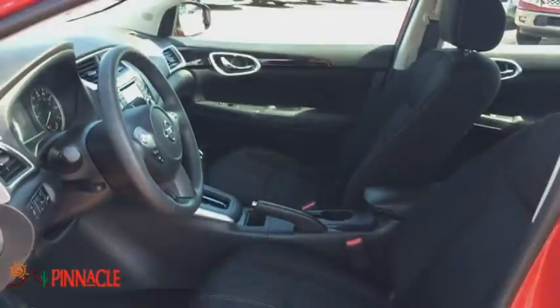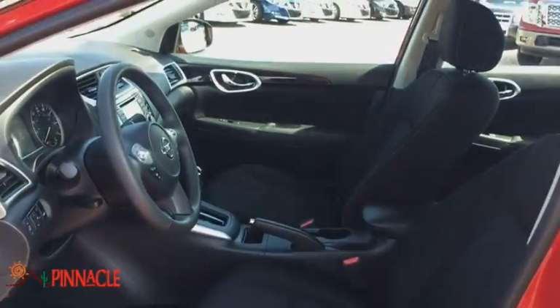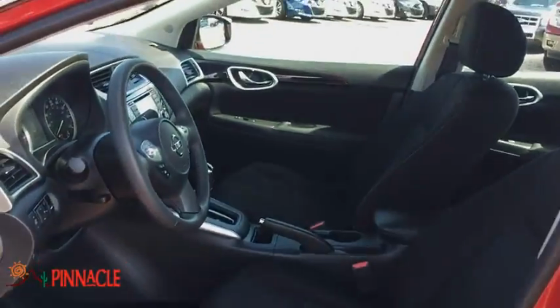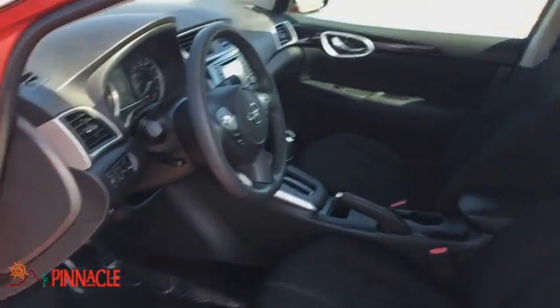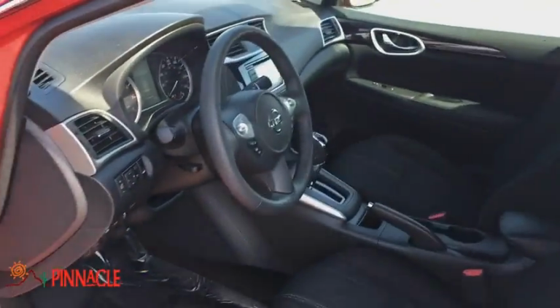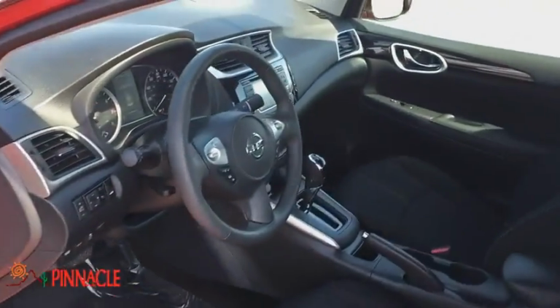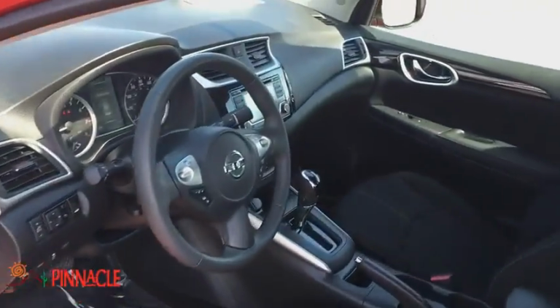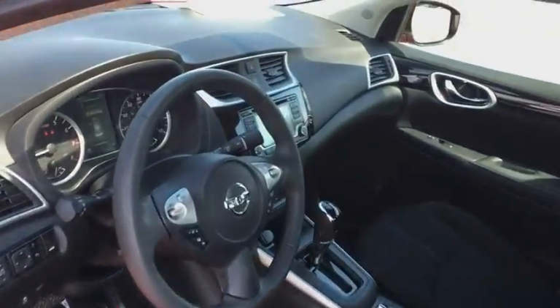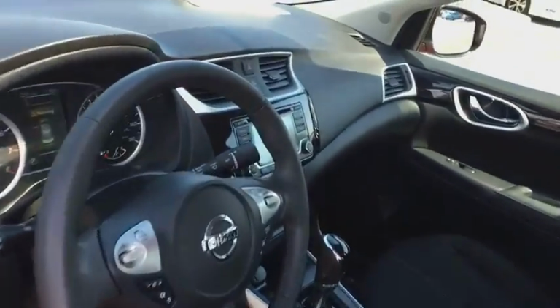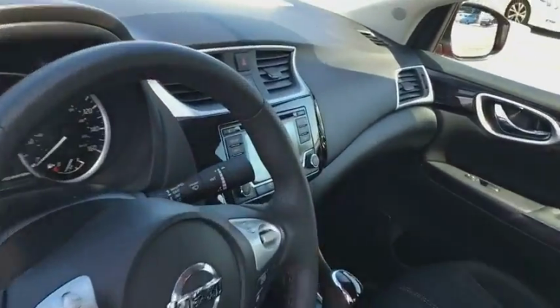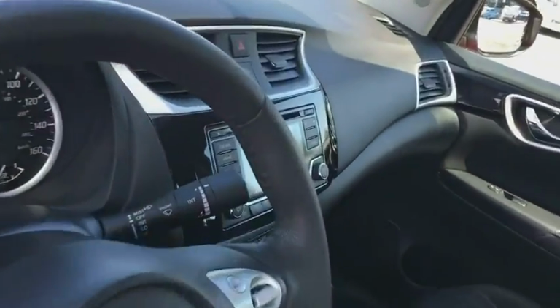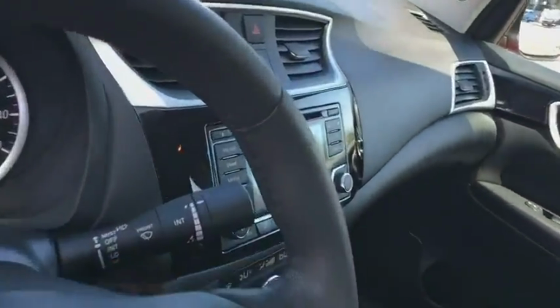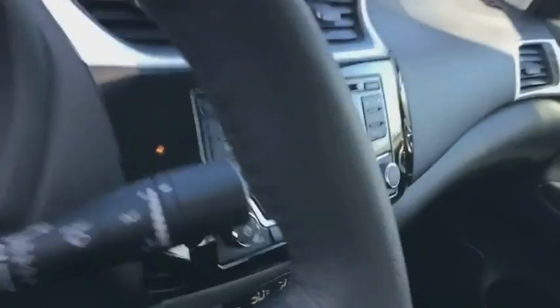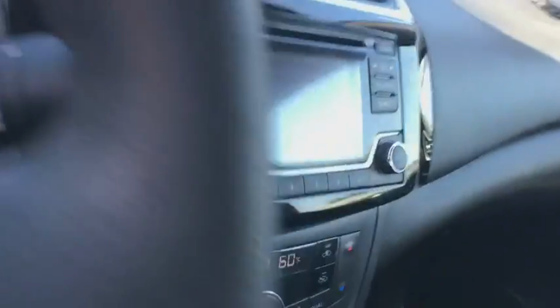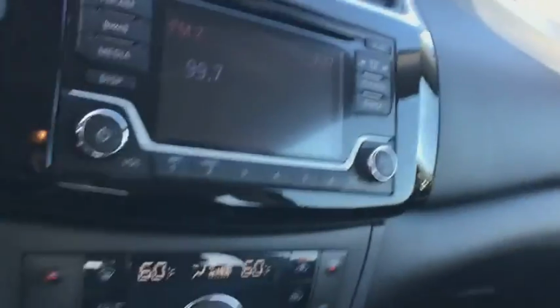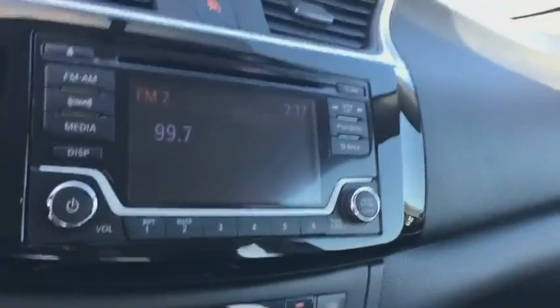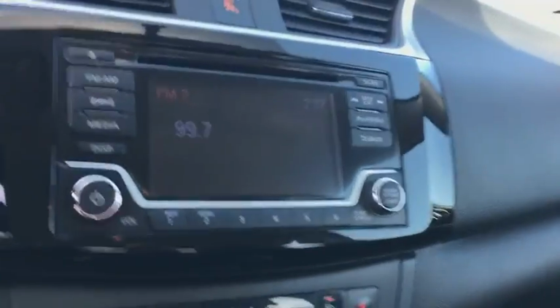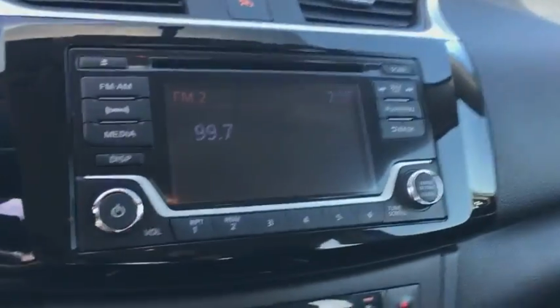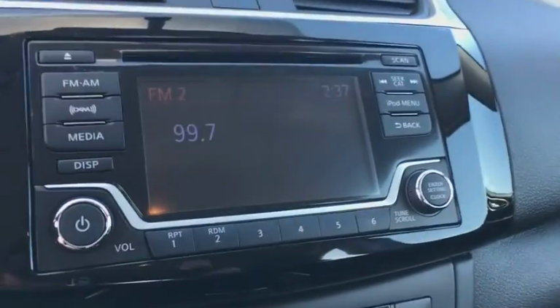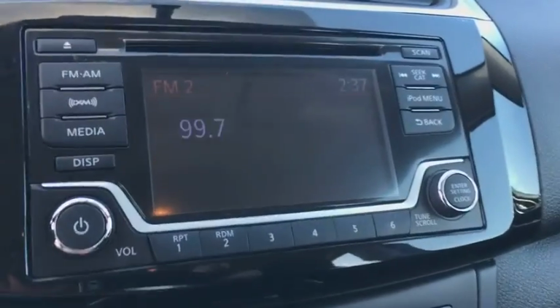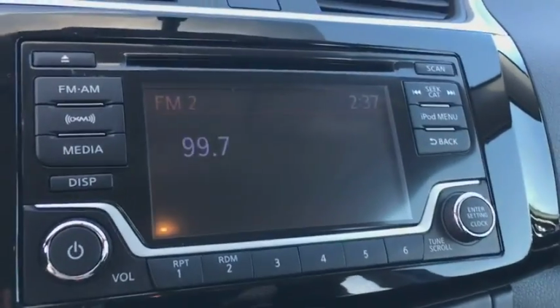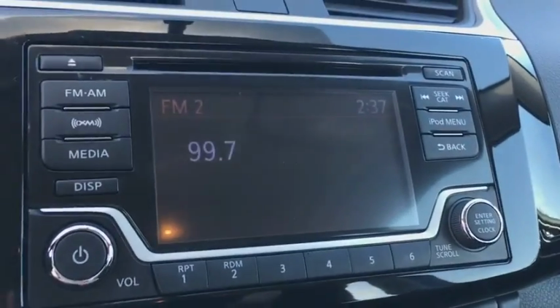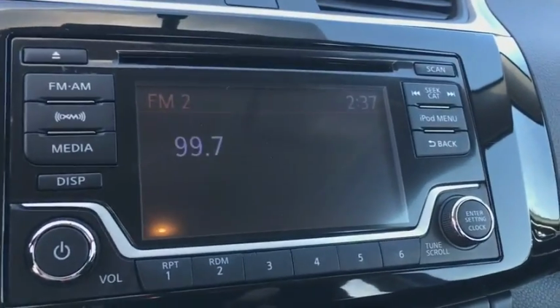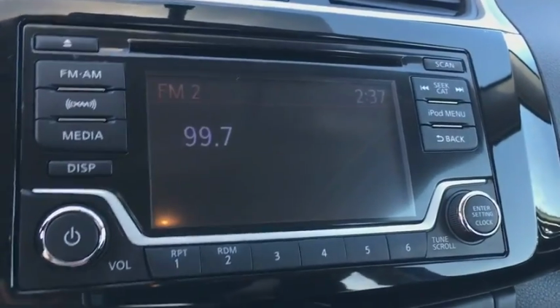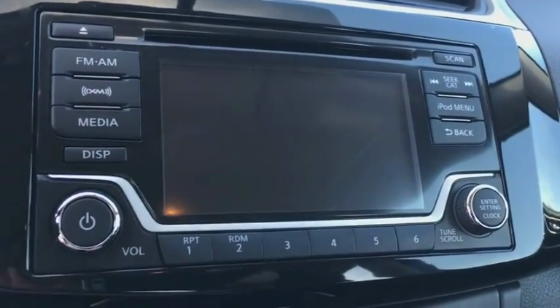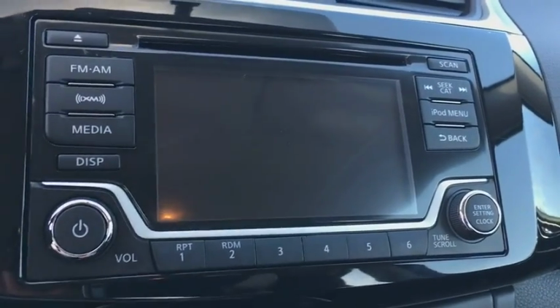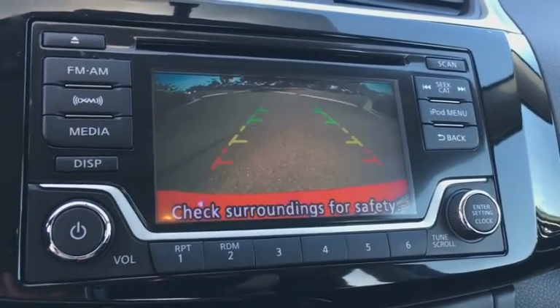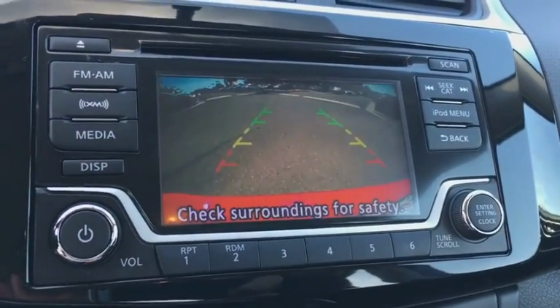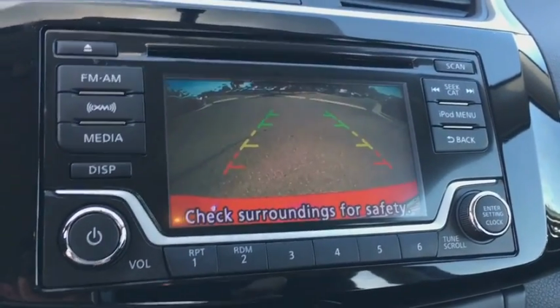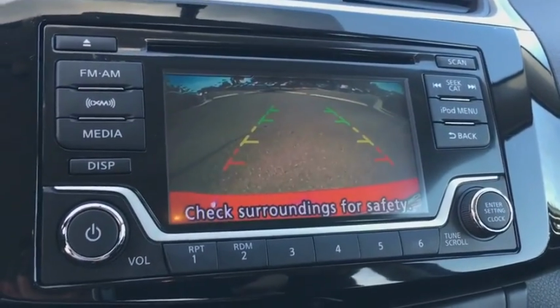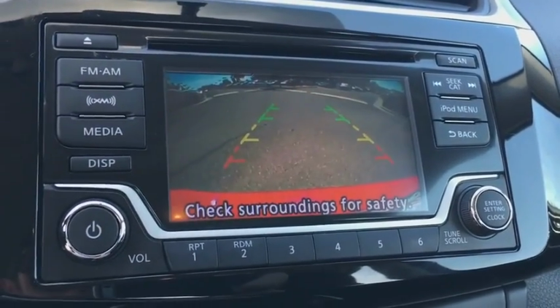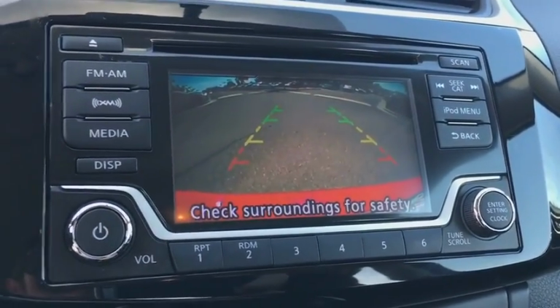Aluminum wheels, rear defrost, climate control, AM-FM stereo radio, front-wheel drive, MP3 player, CD player.